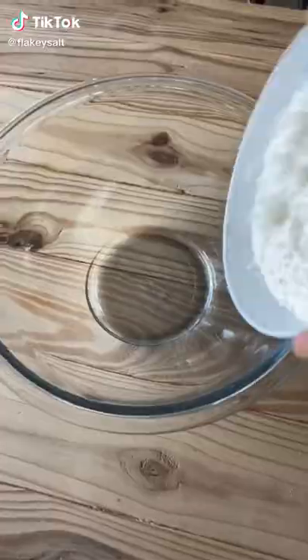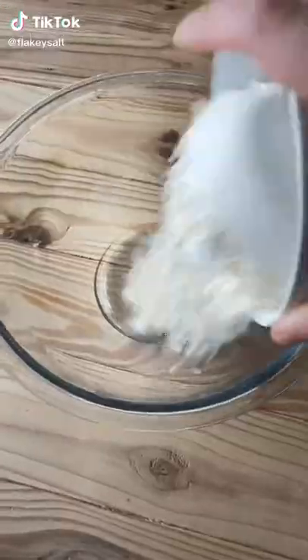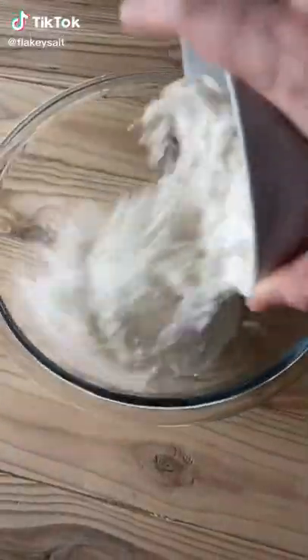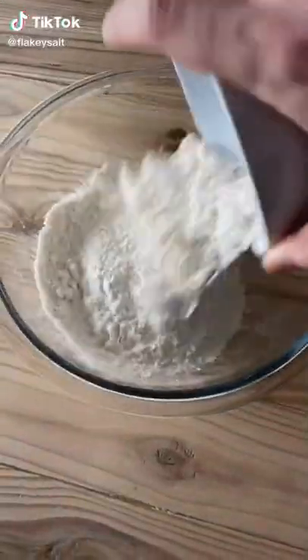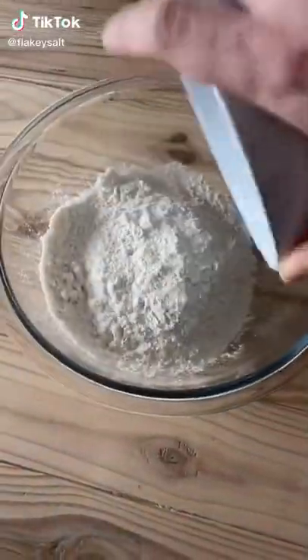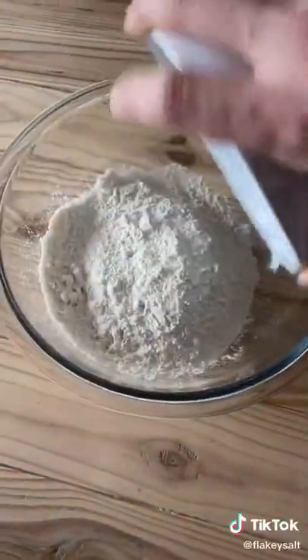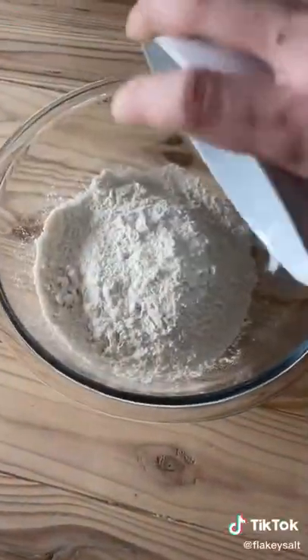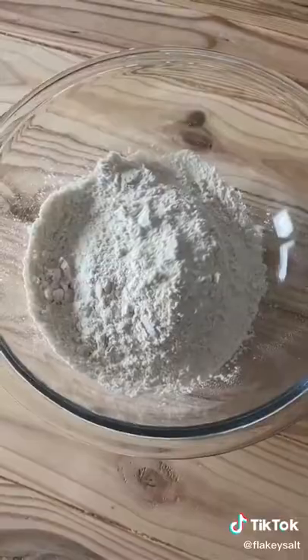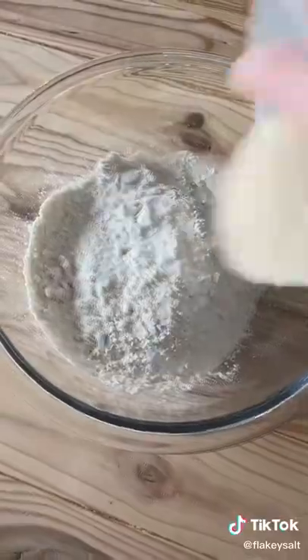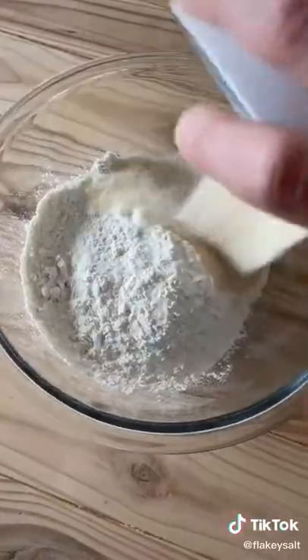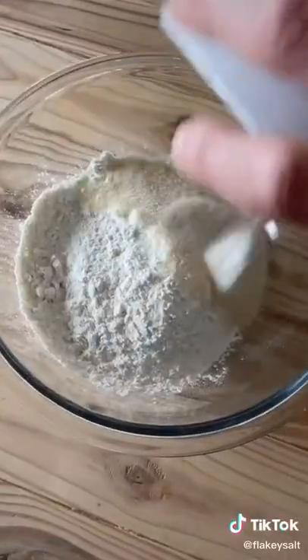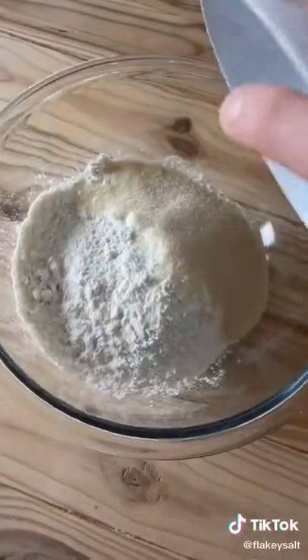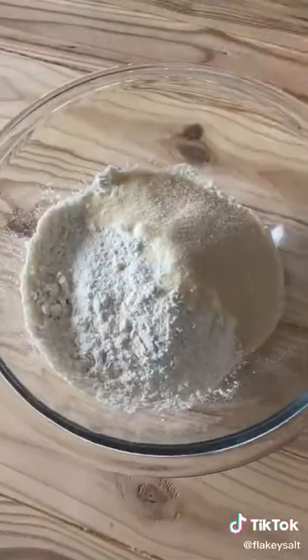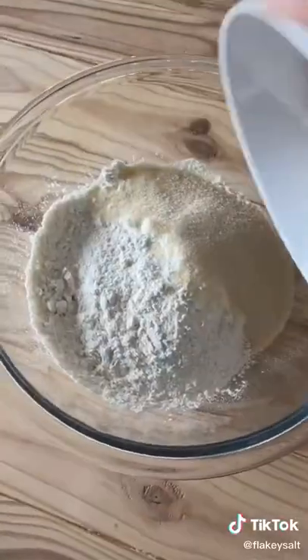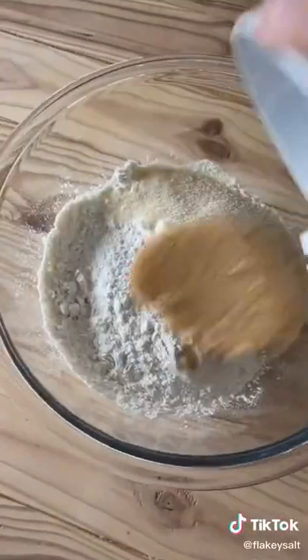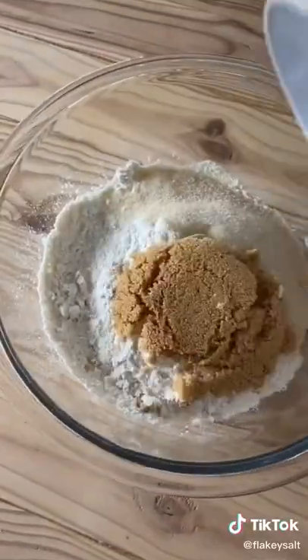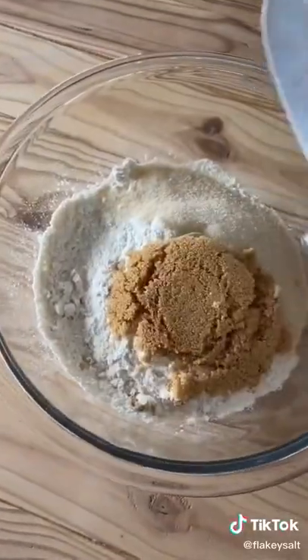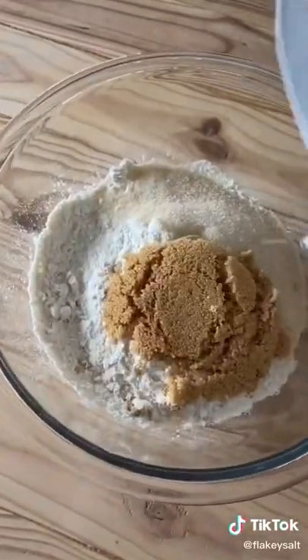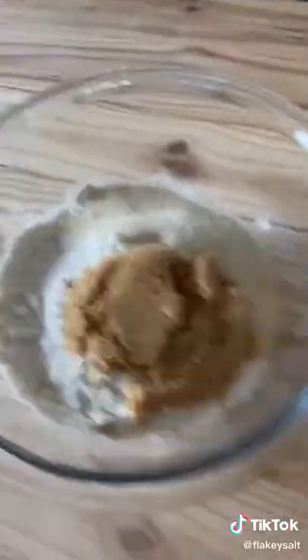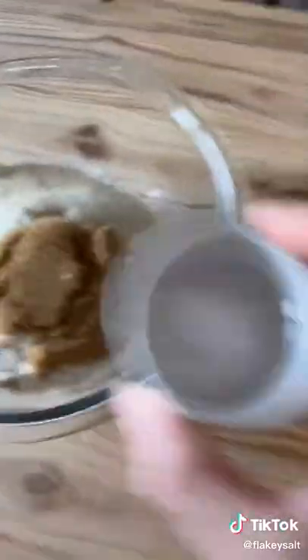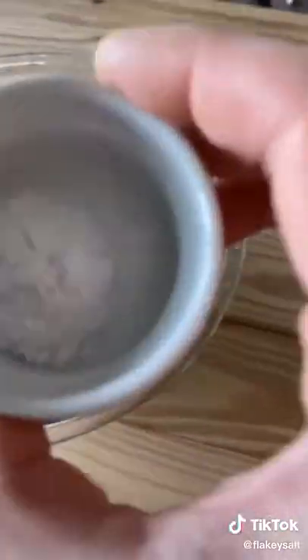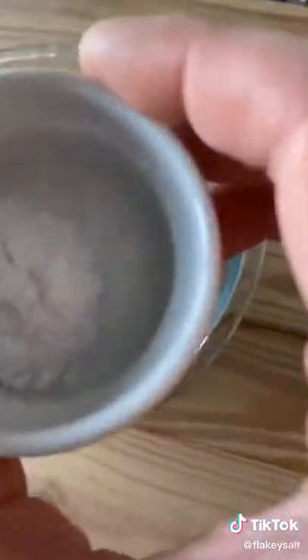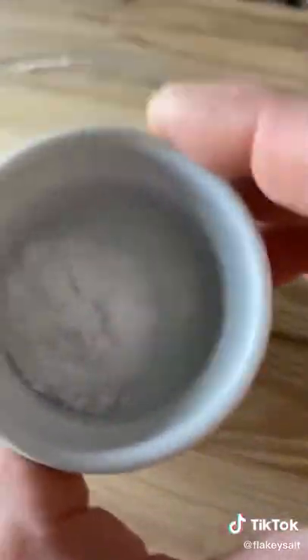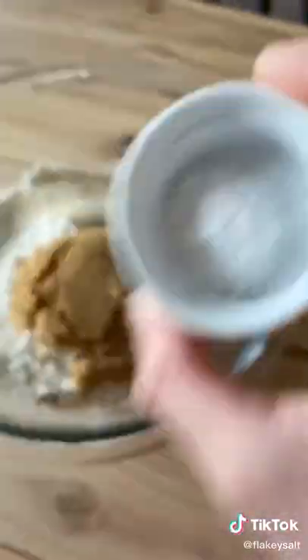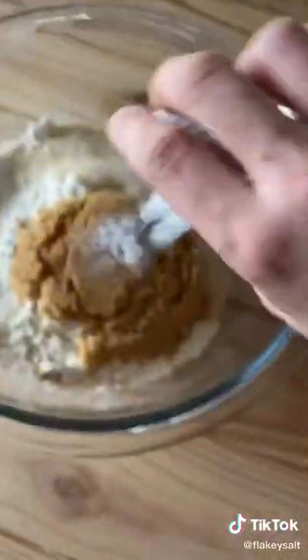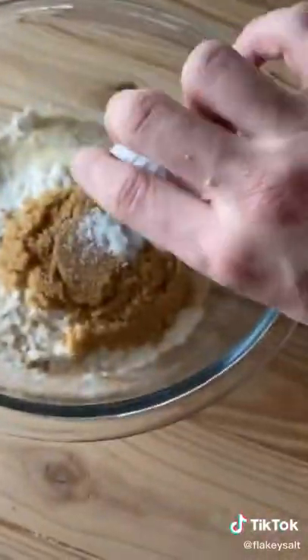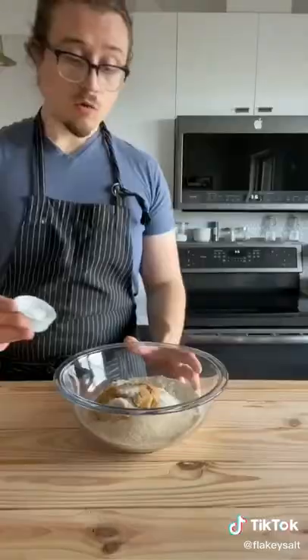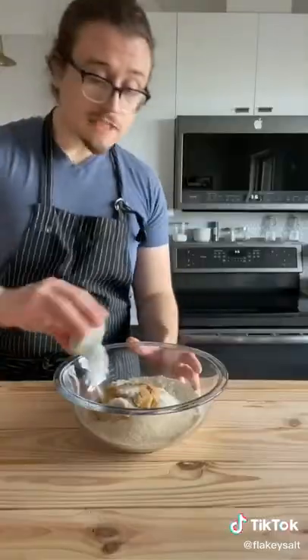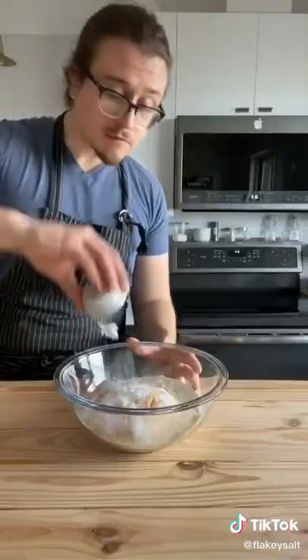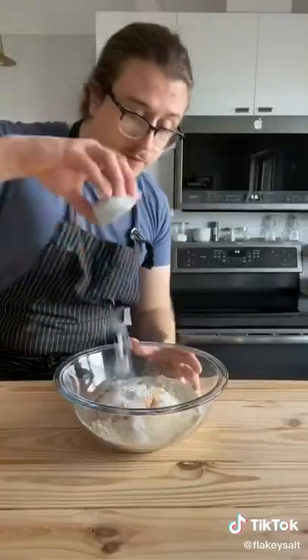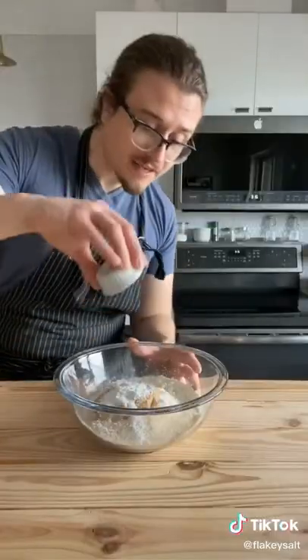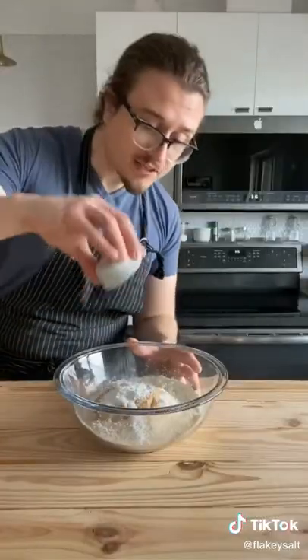Two cups of all-purpose flour, quarter cup white sugar, quarter cup brown sugar, three quarters of a teaspoon of salt, one tablespoon of baking soda.